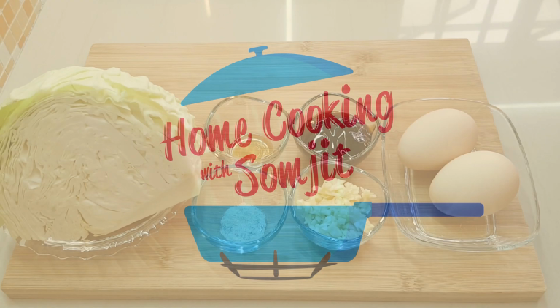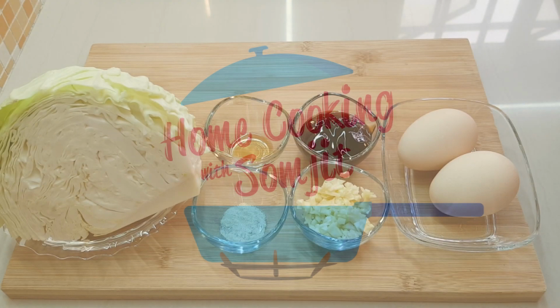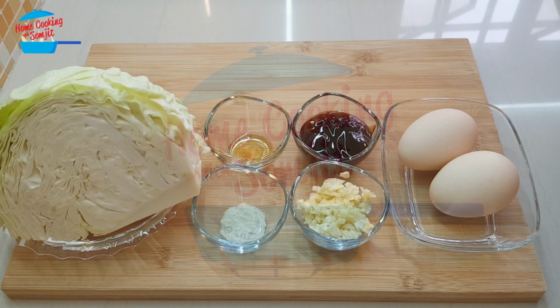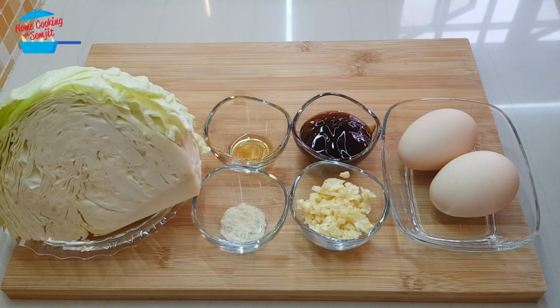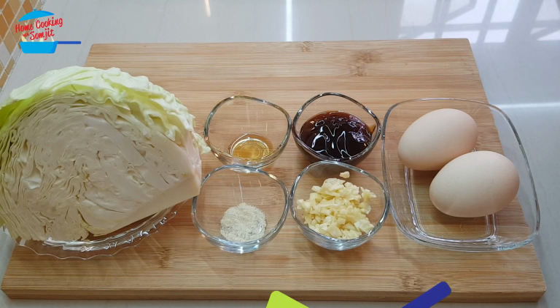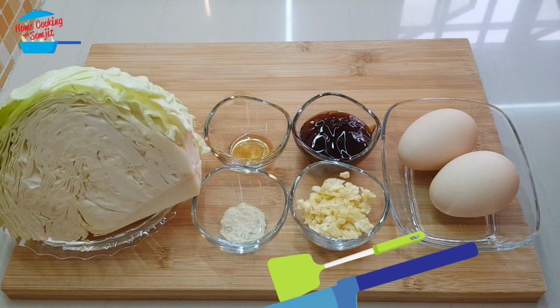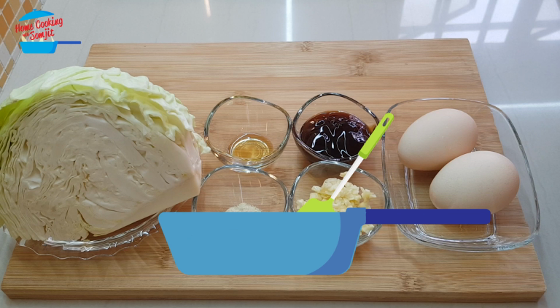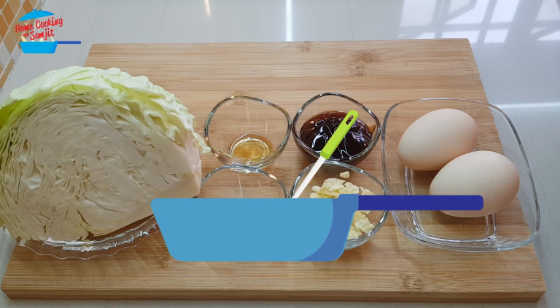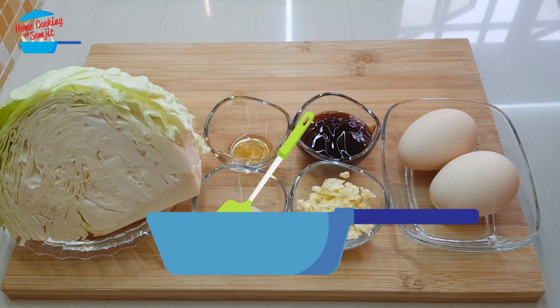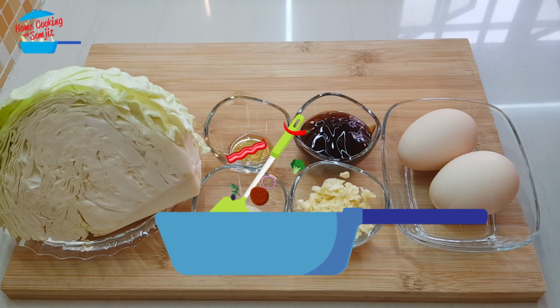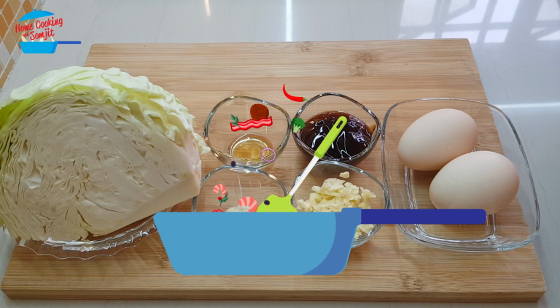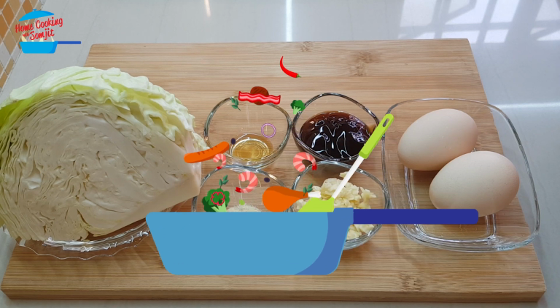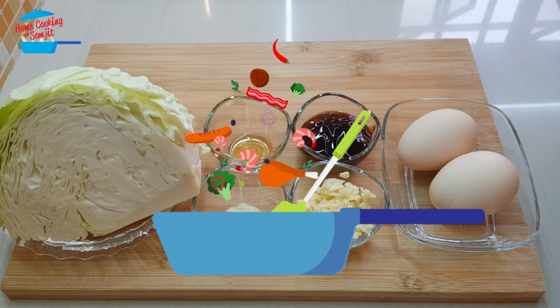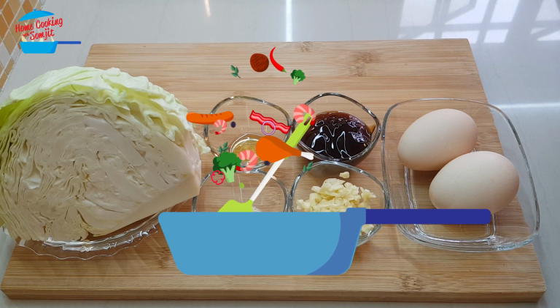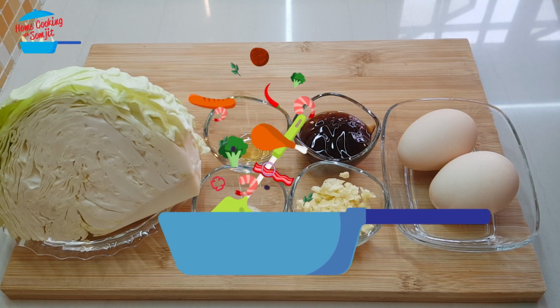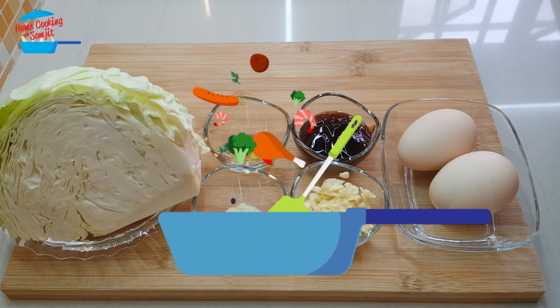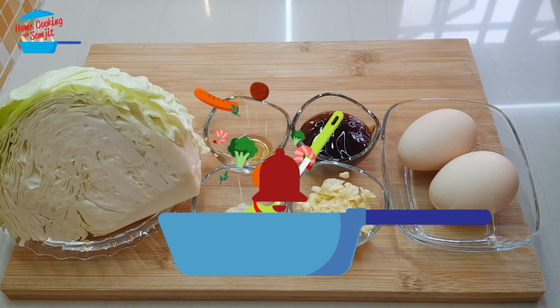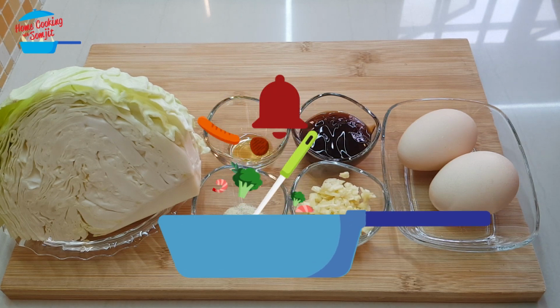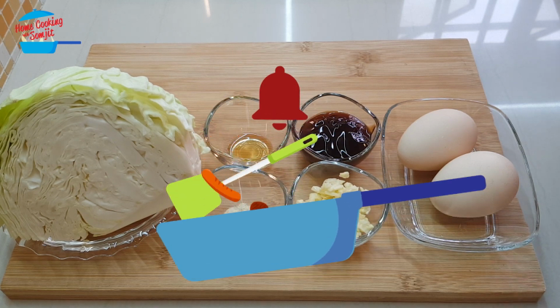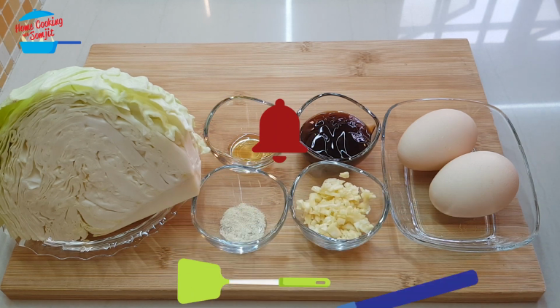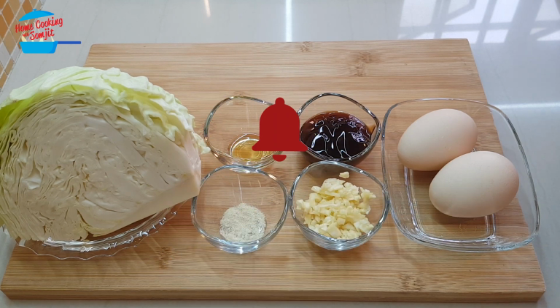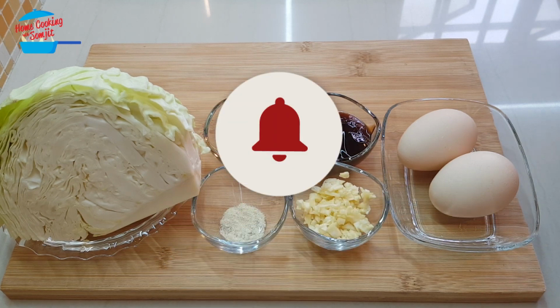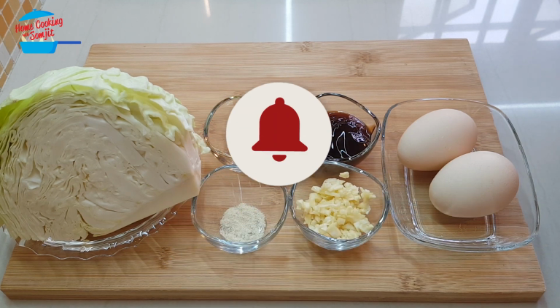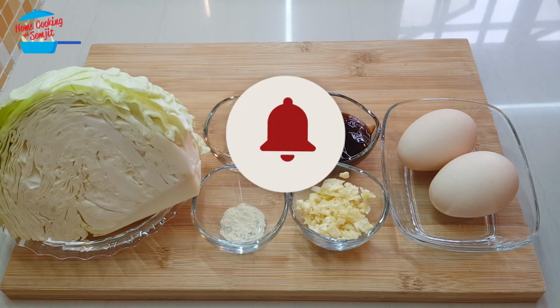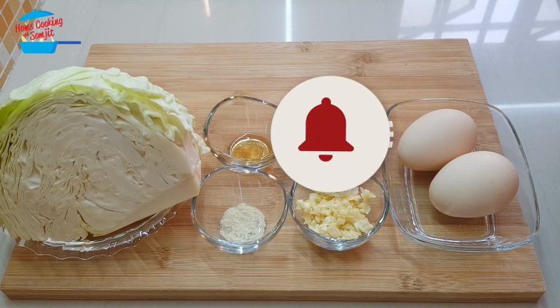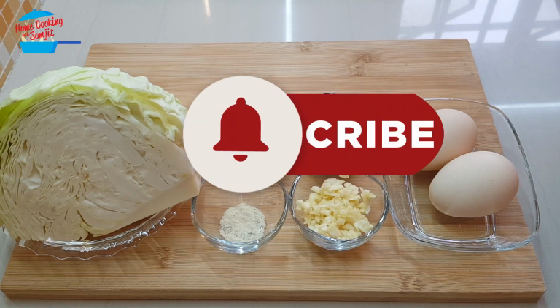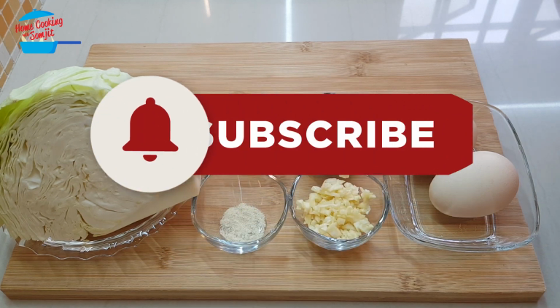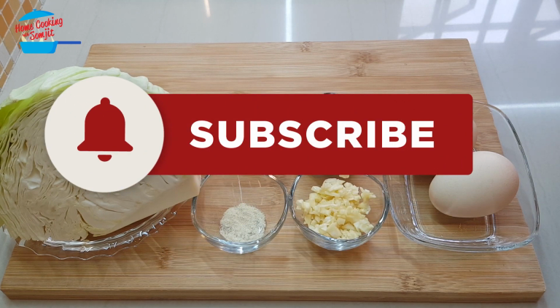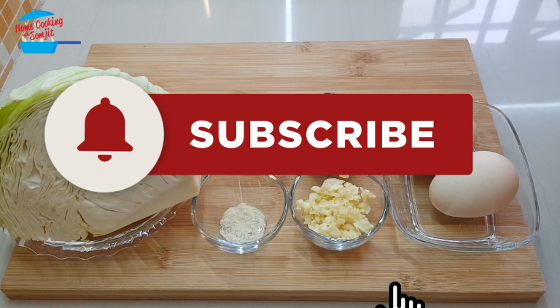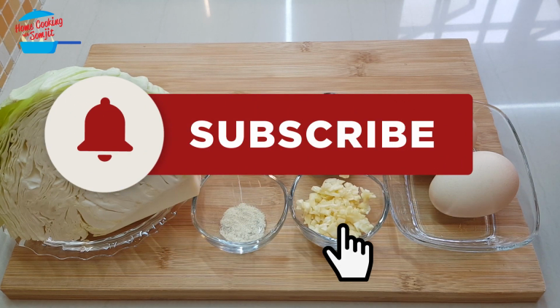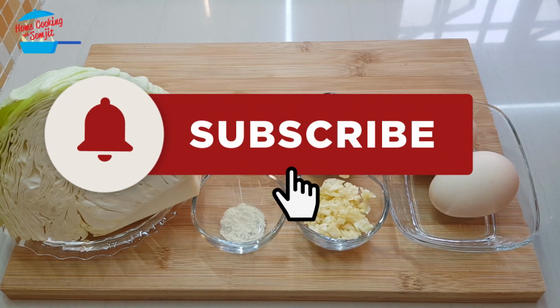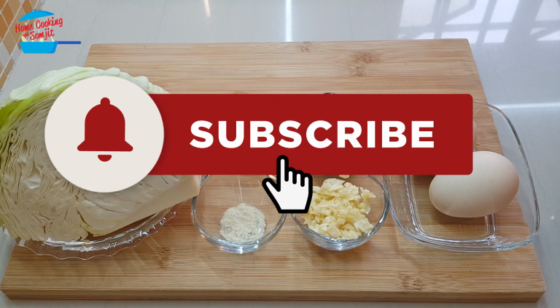Hello, welcome to Home Cooking with Song Chit. Today I'm going to cook a very simple stir-fry cabbage with egg.